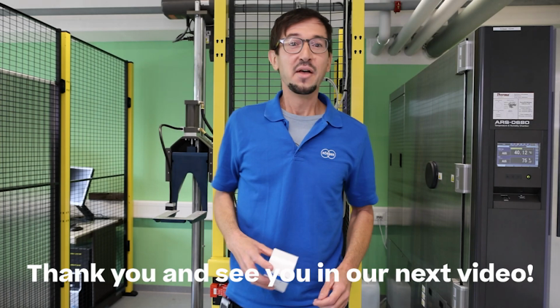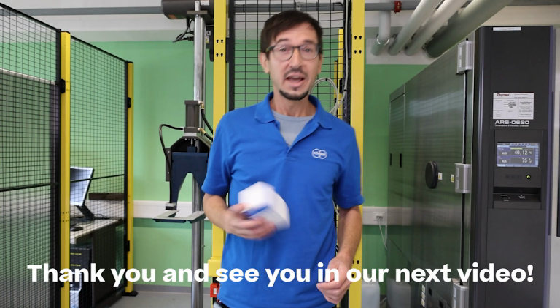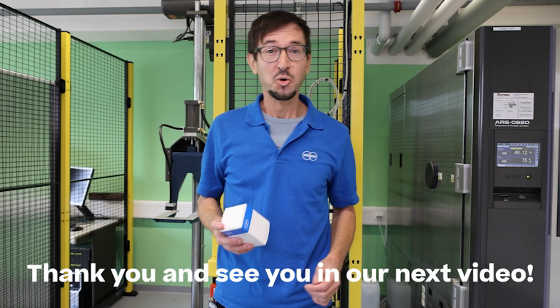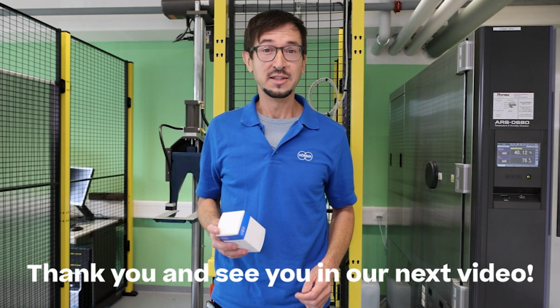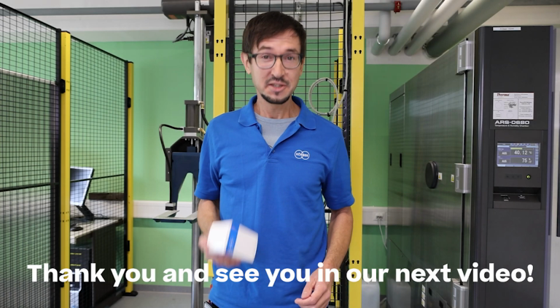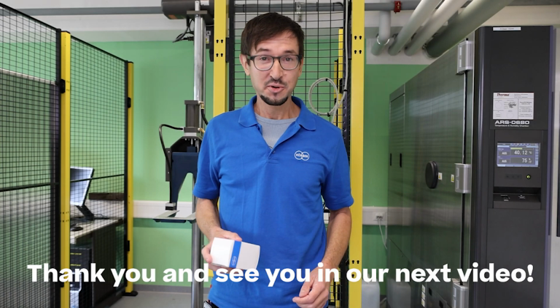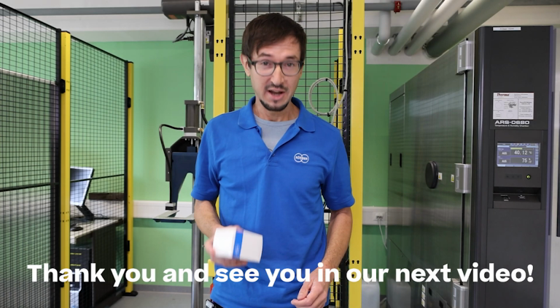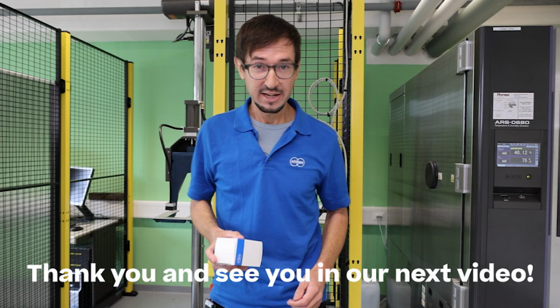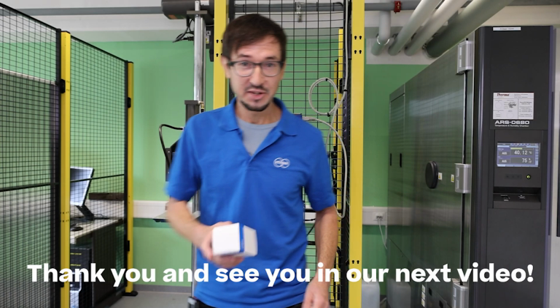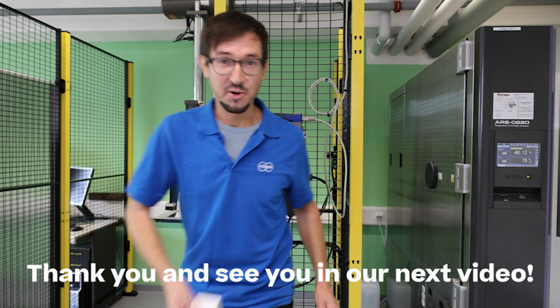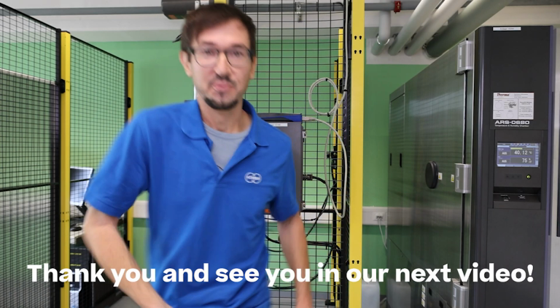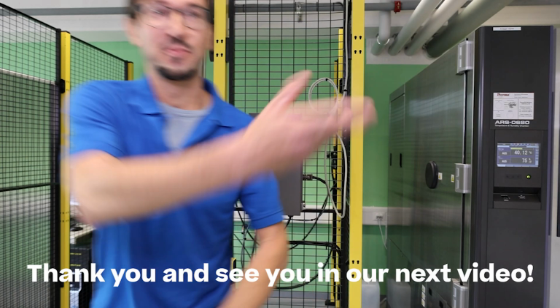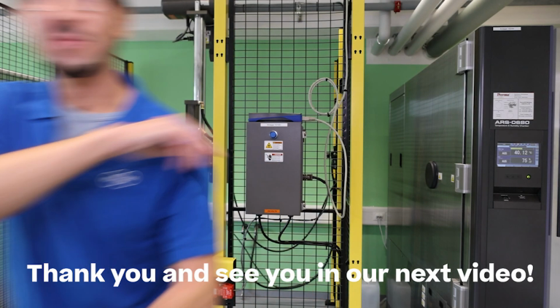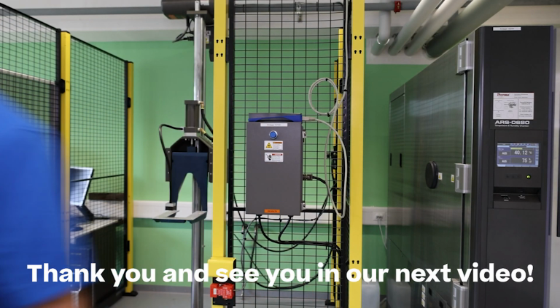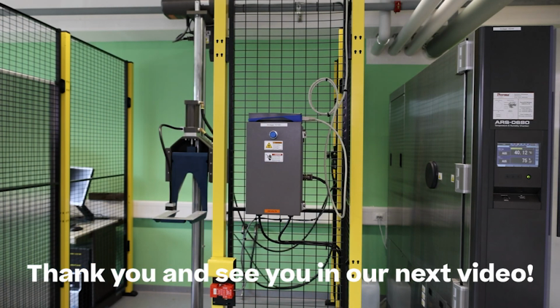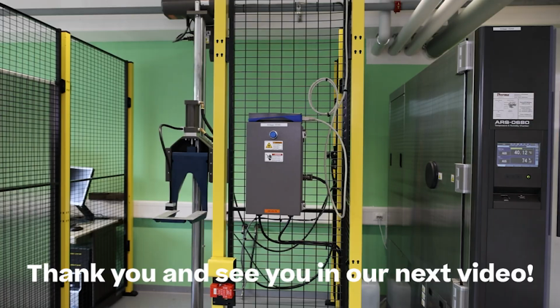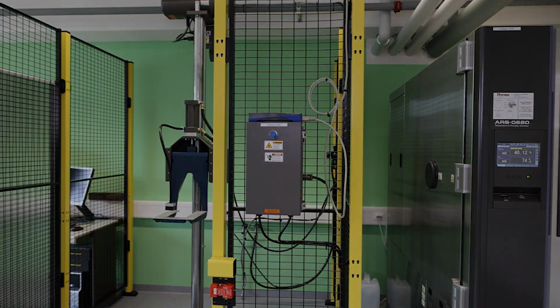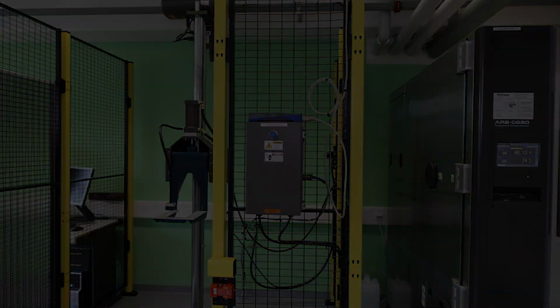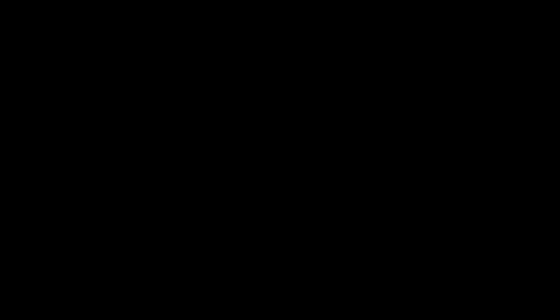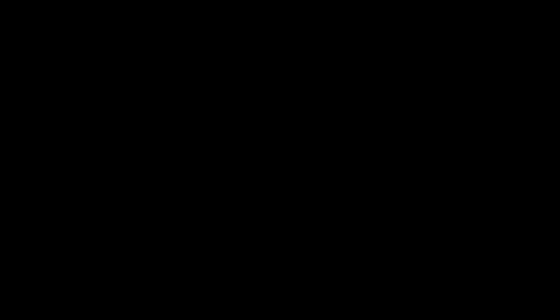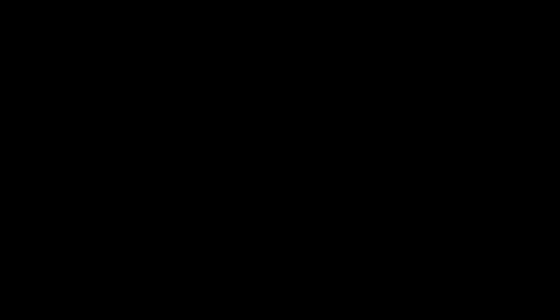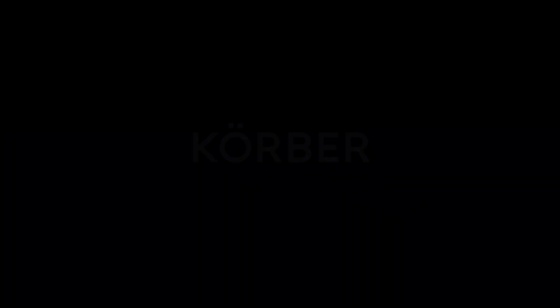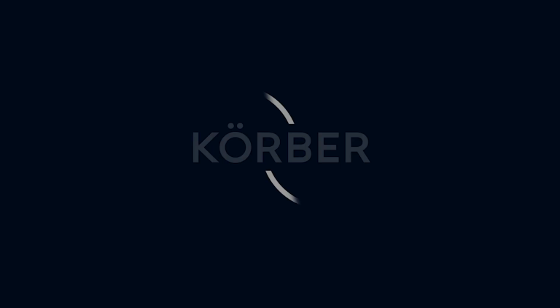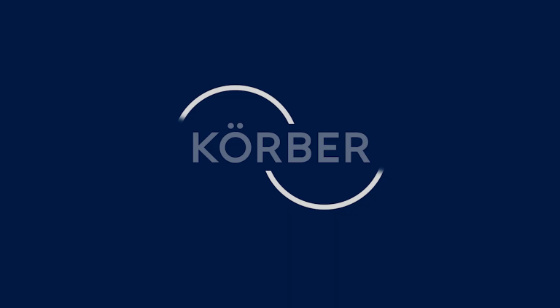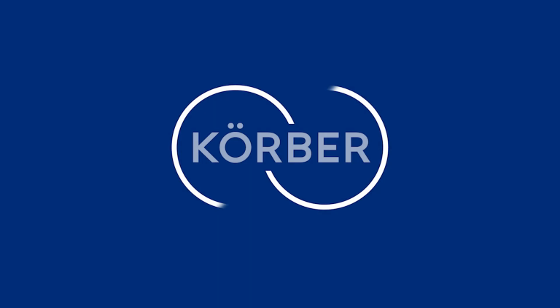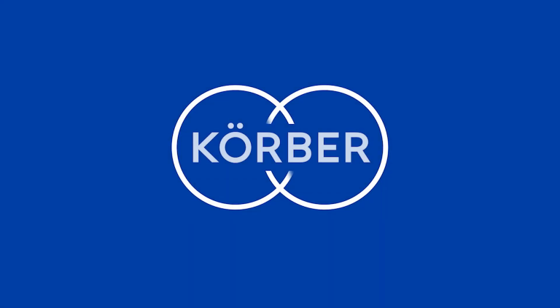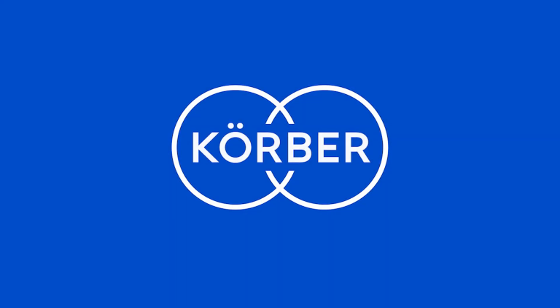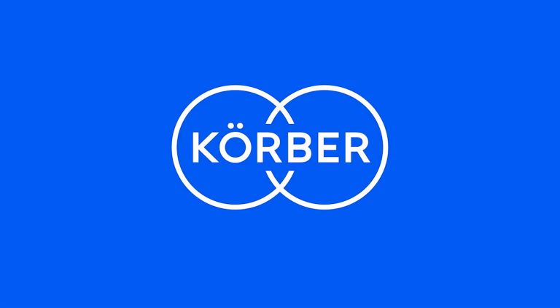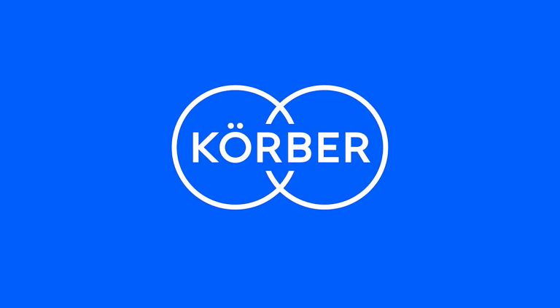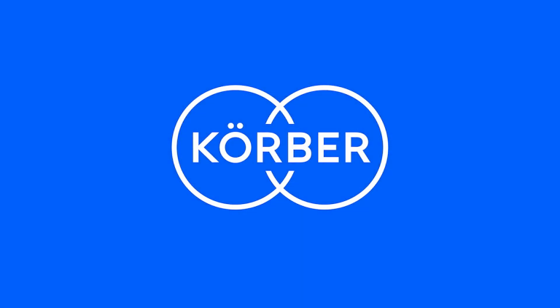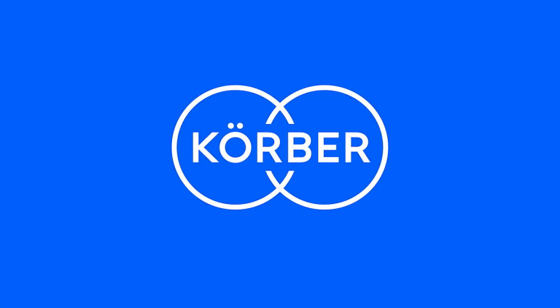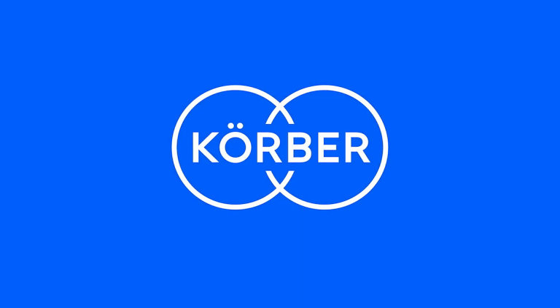Thank you and see you in our next video!